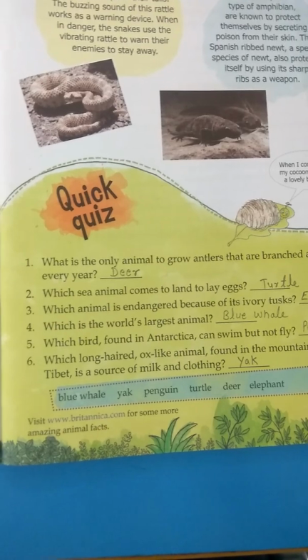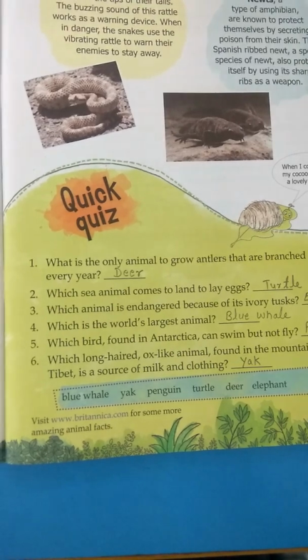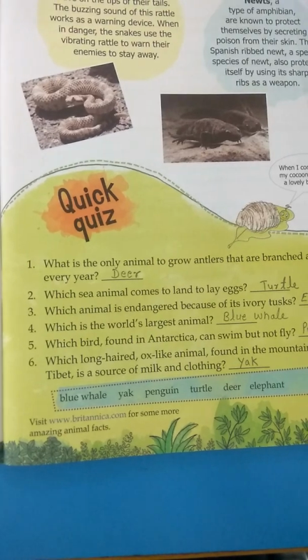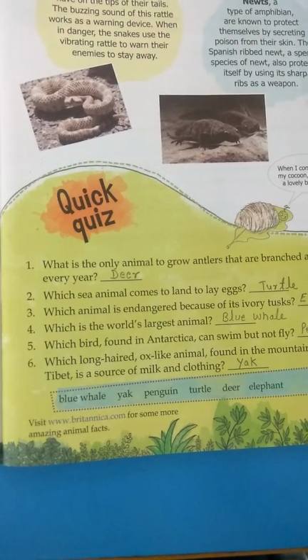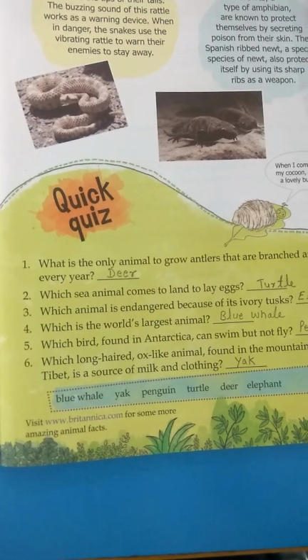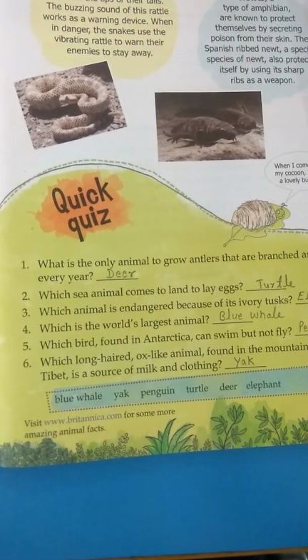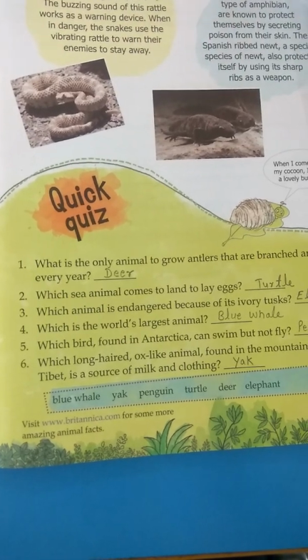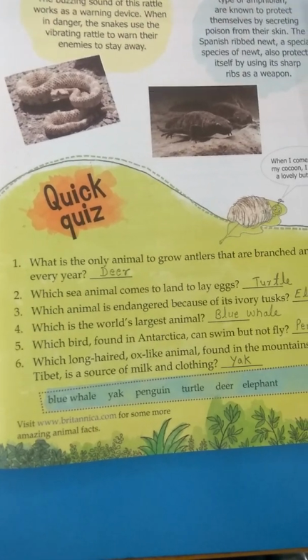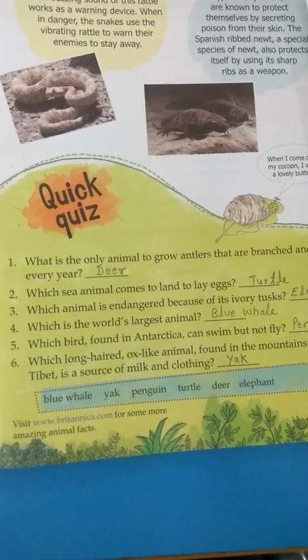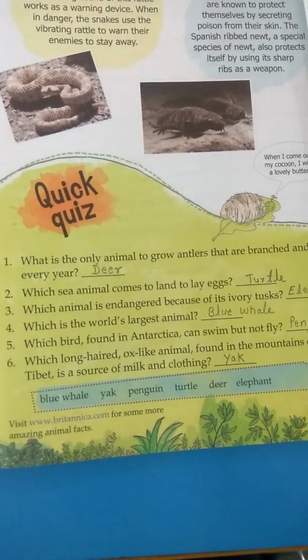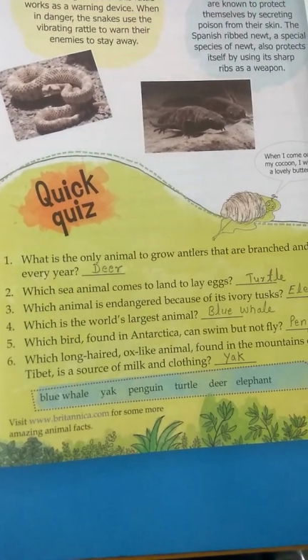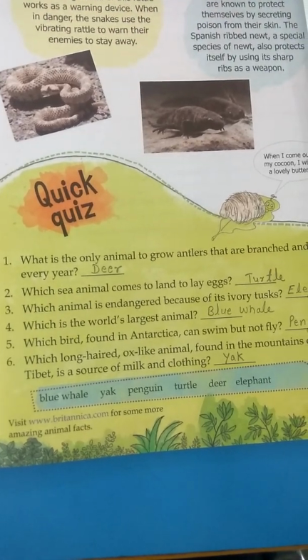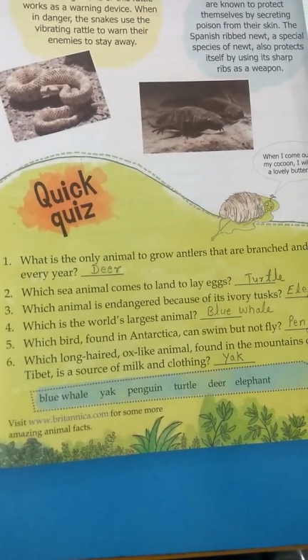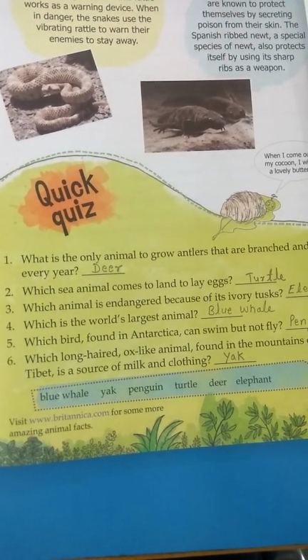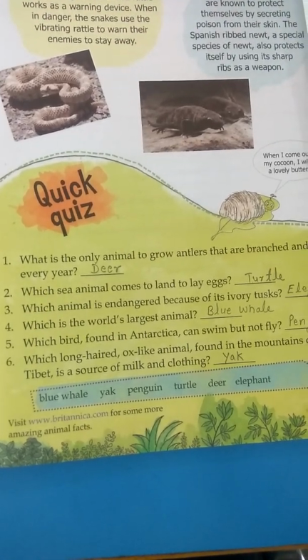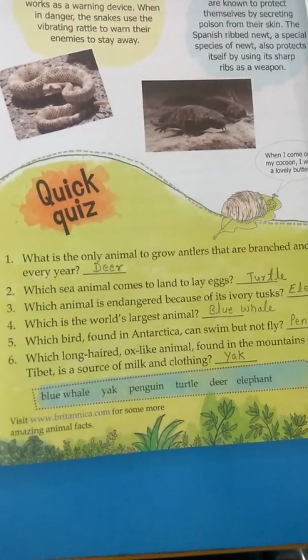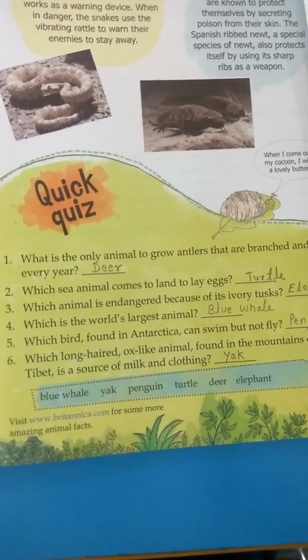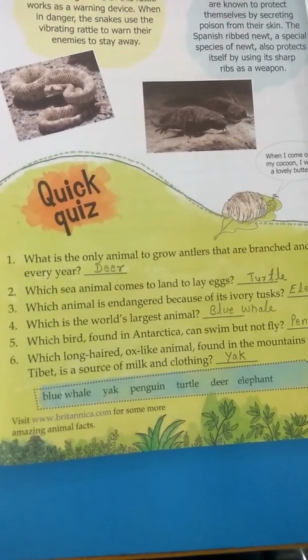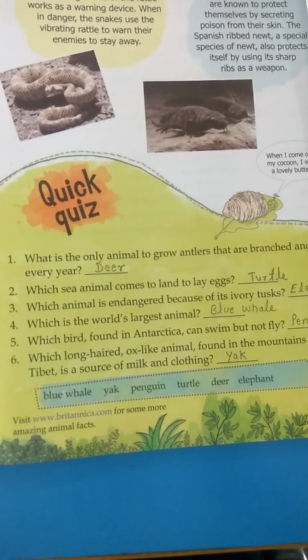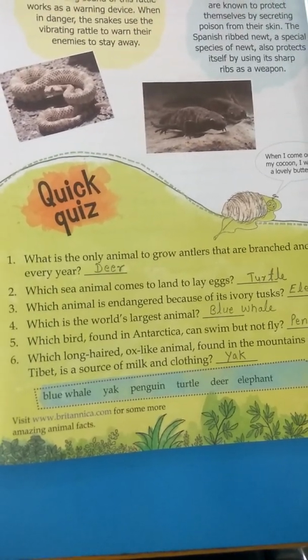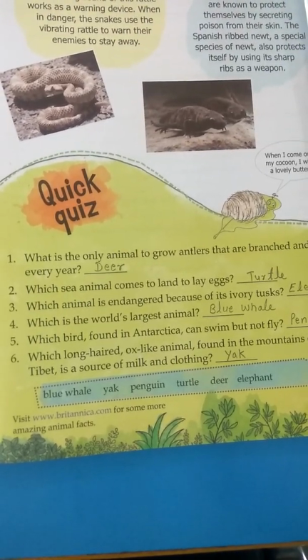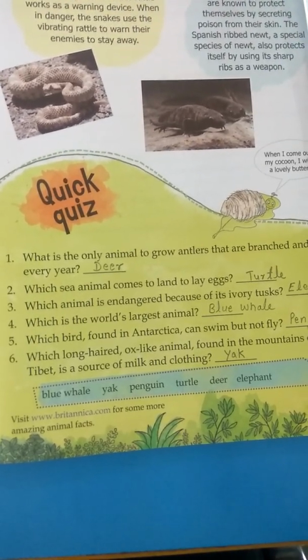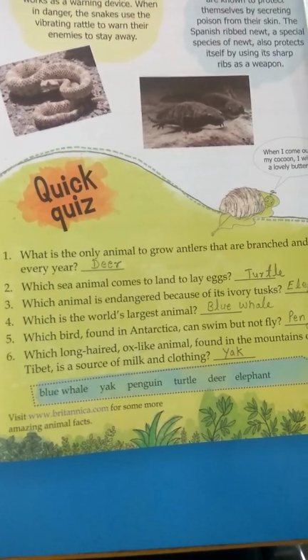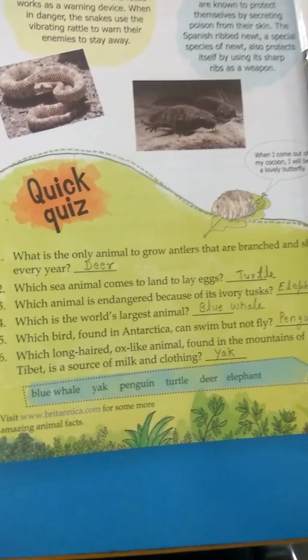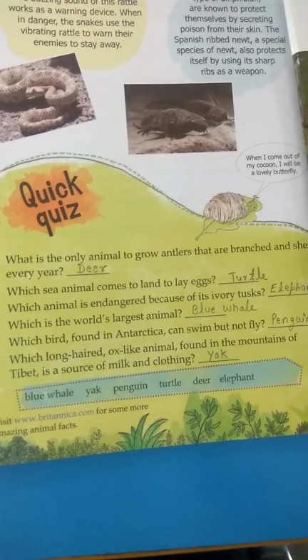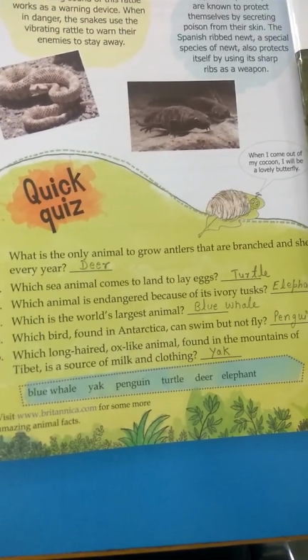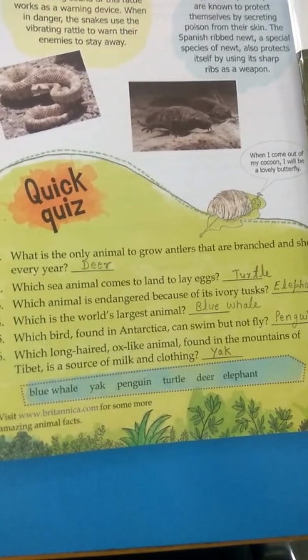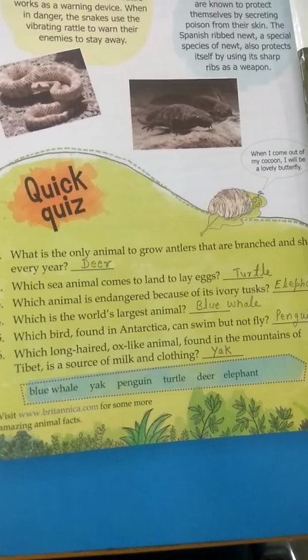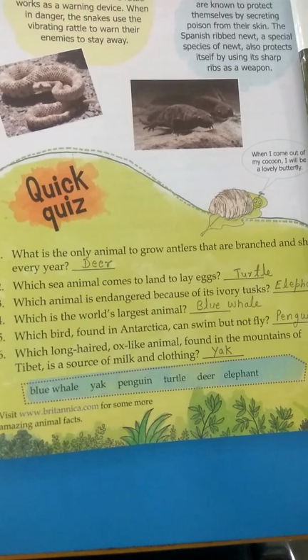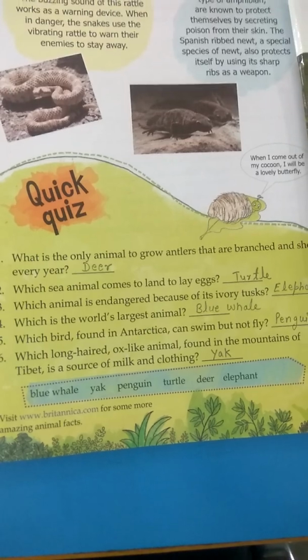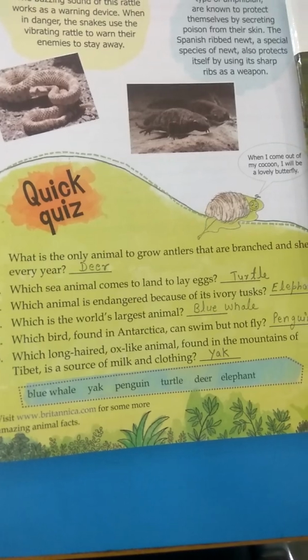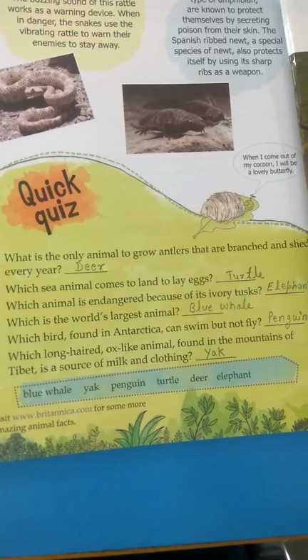Second question: which sea animal comes to land to lay eggs? That is the turtle.